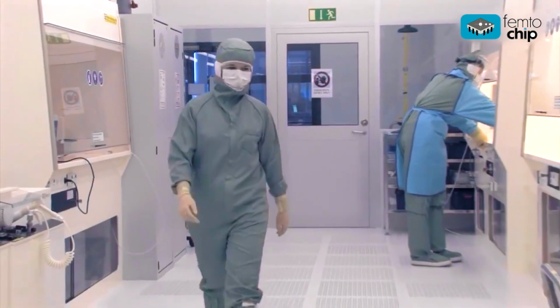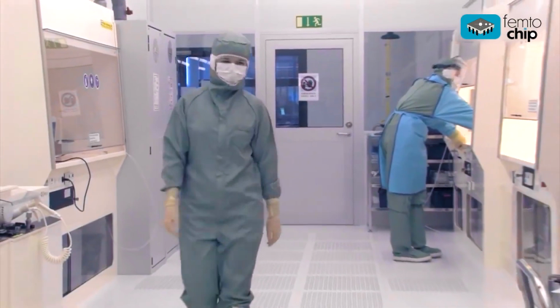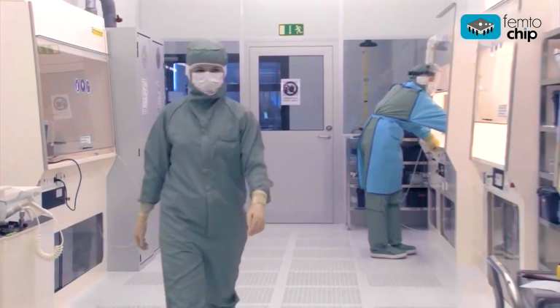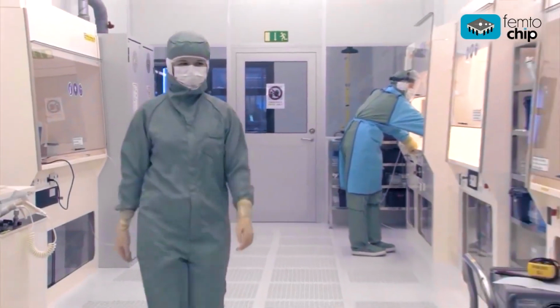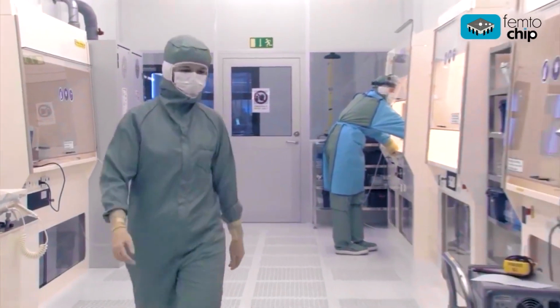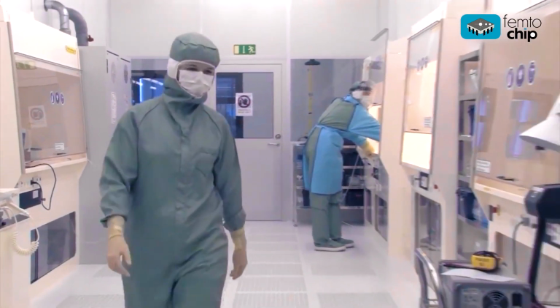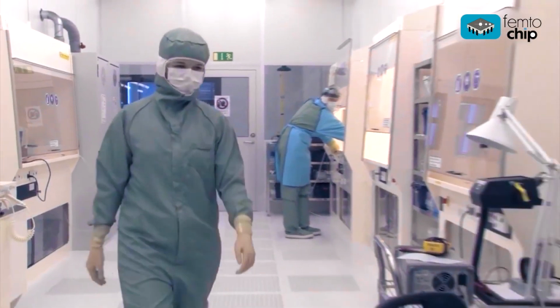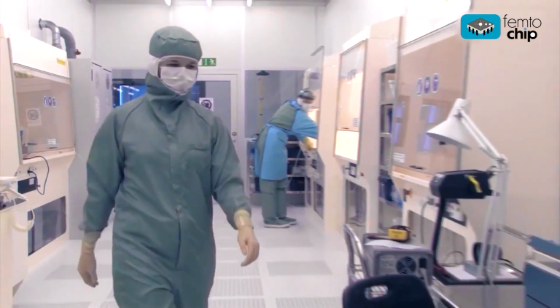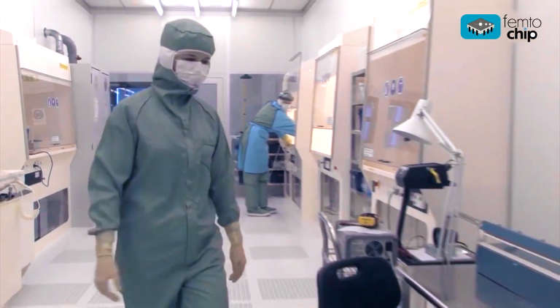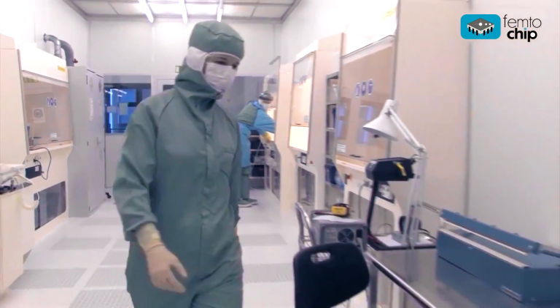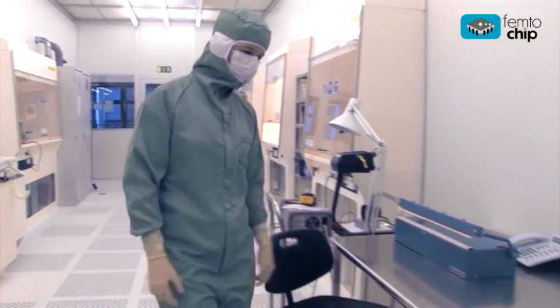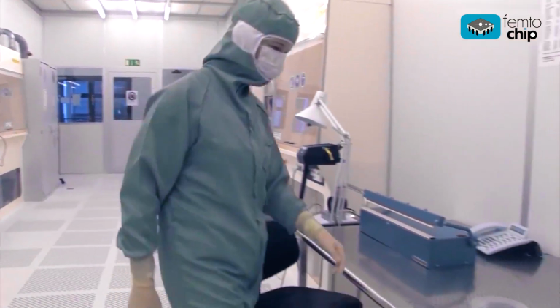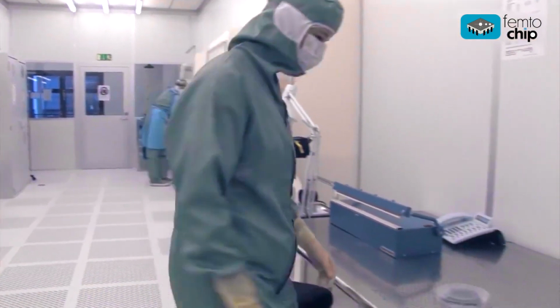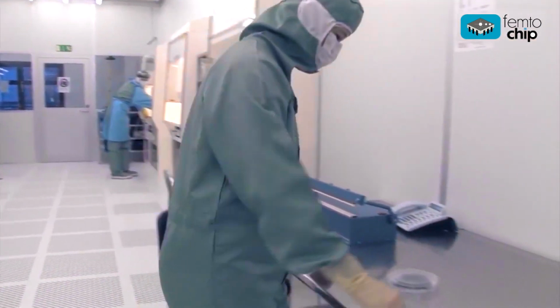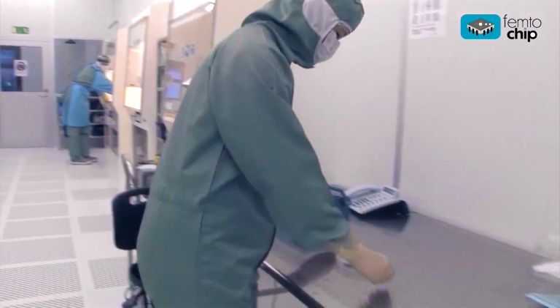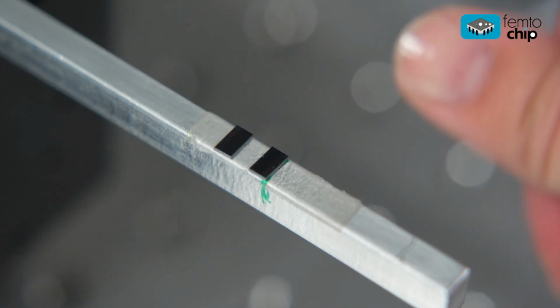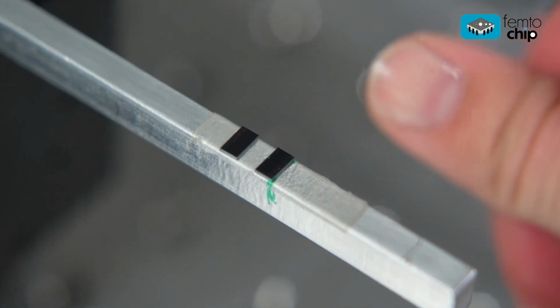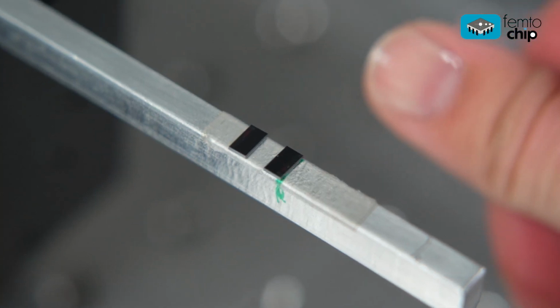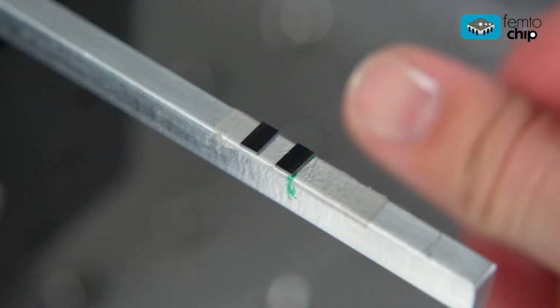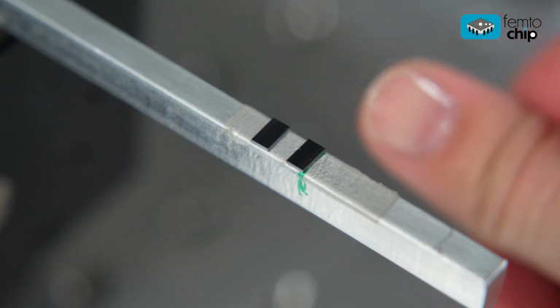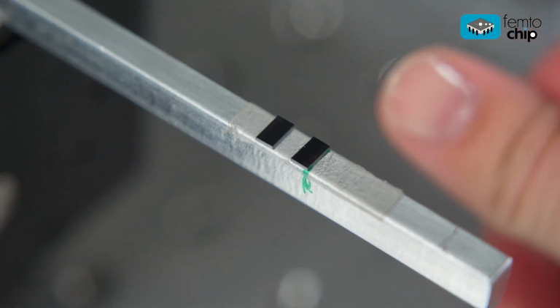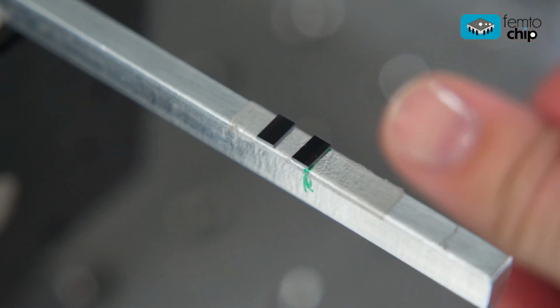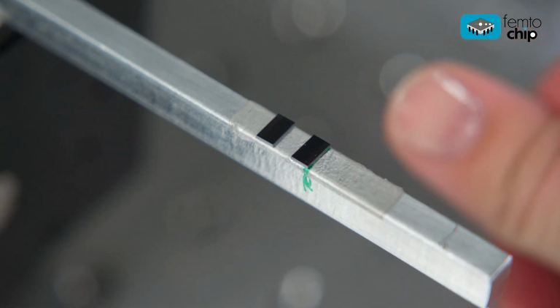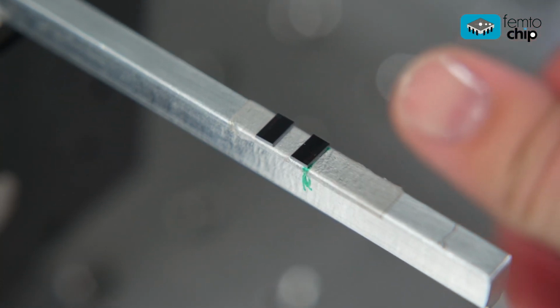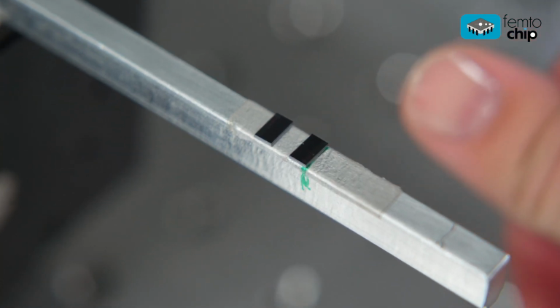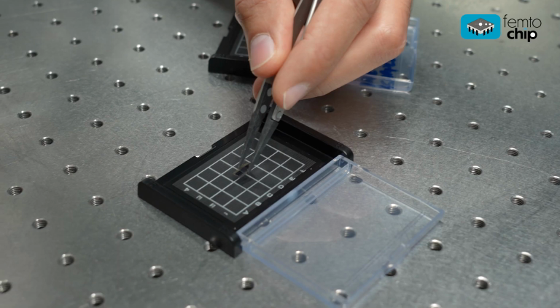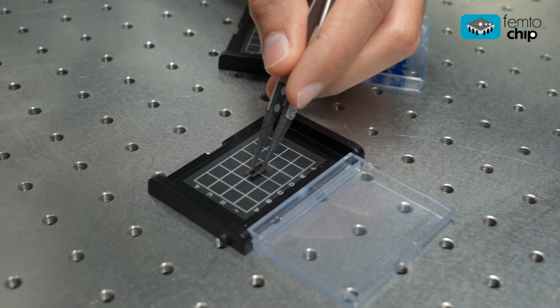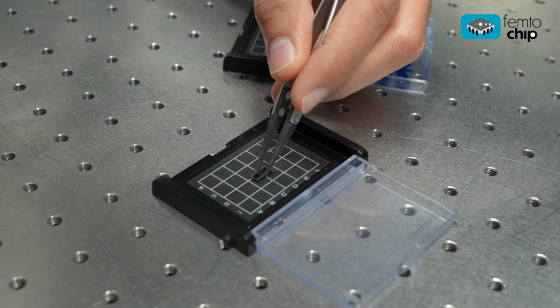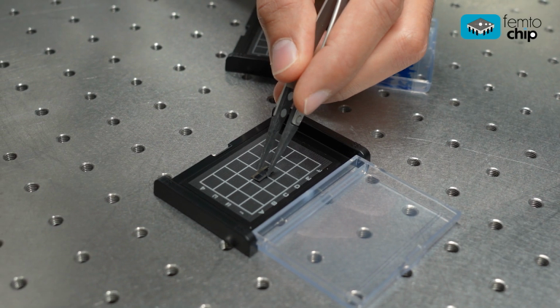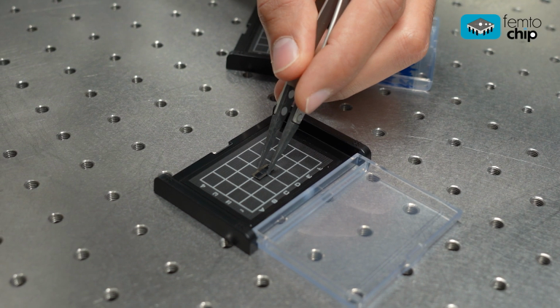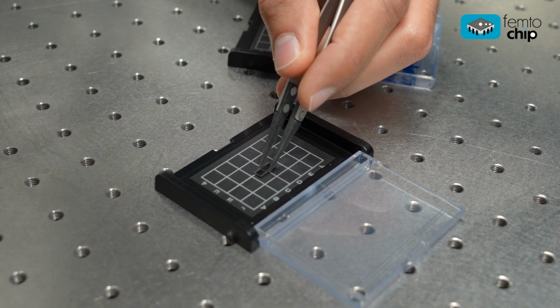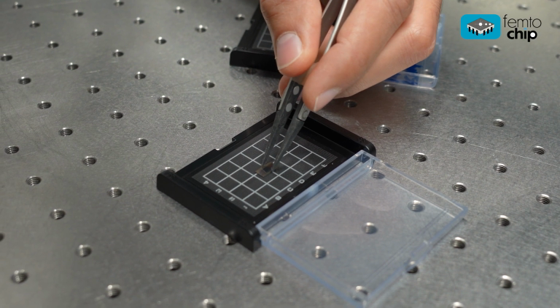FemtoChip will sustainably and fundamentally change the design, price, and size of femtosecond lasers across many industries.